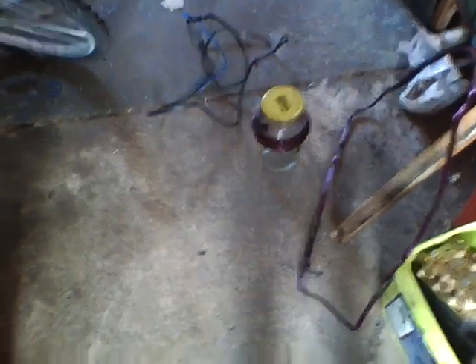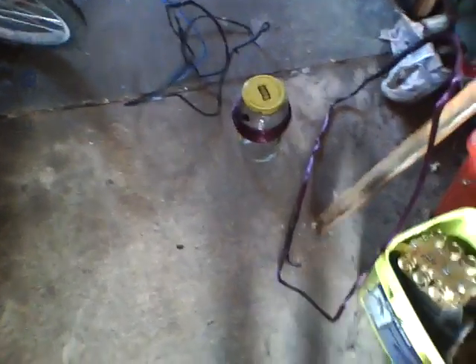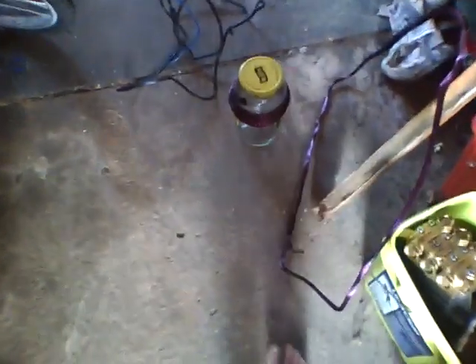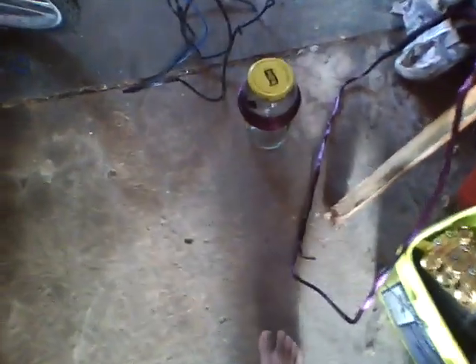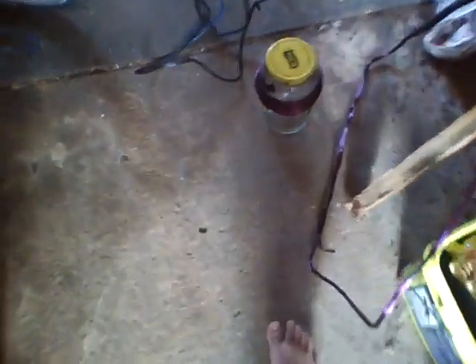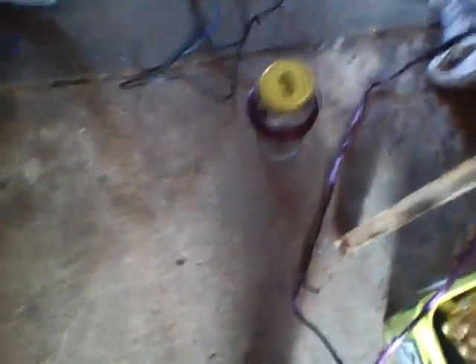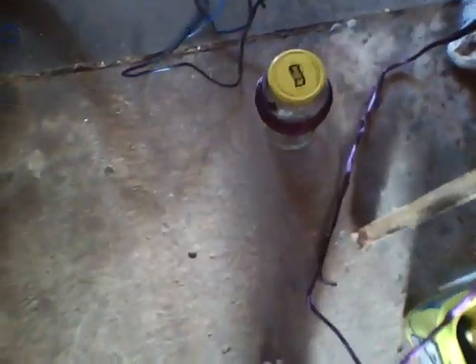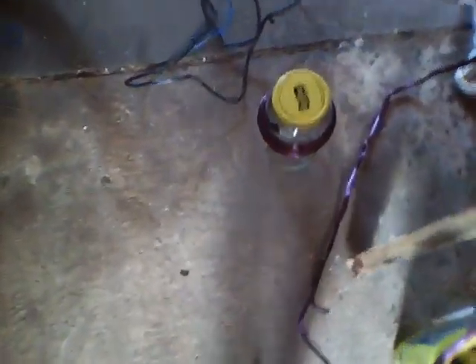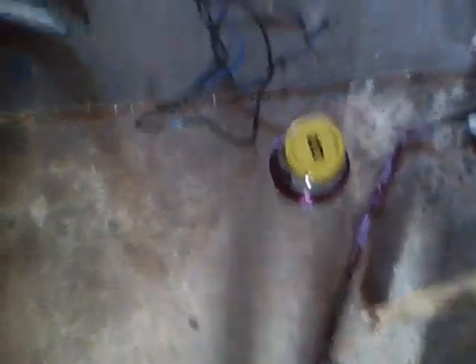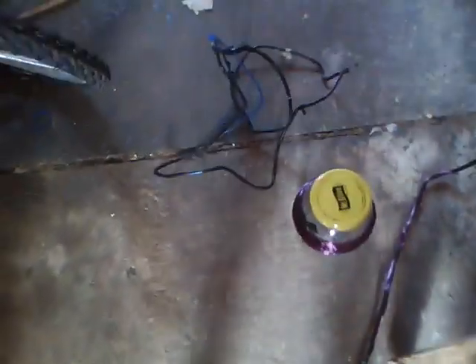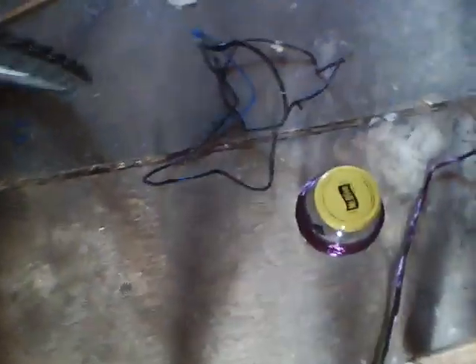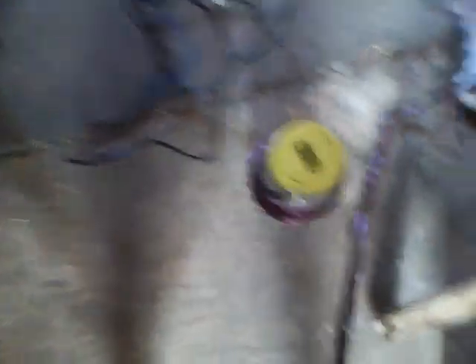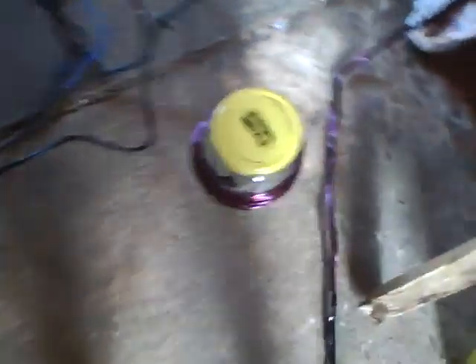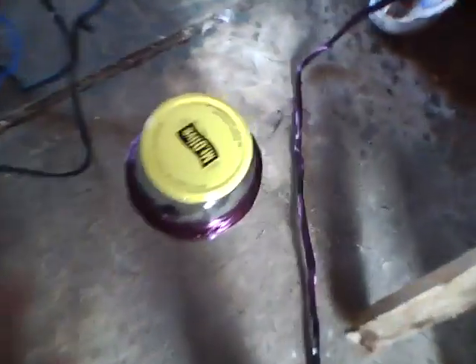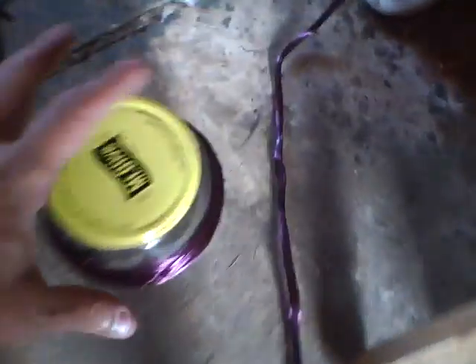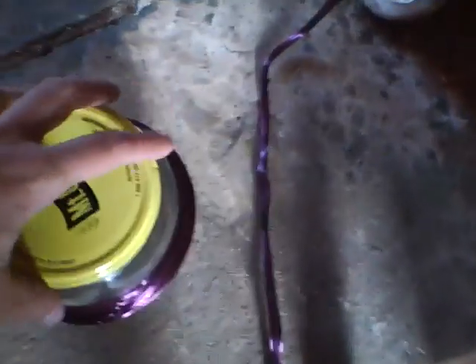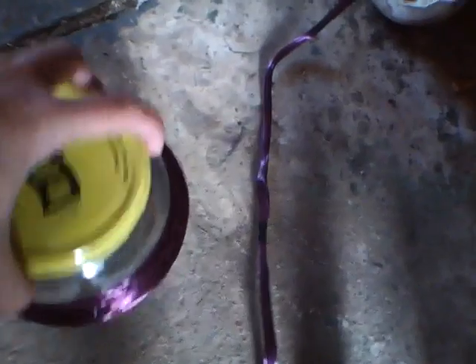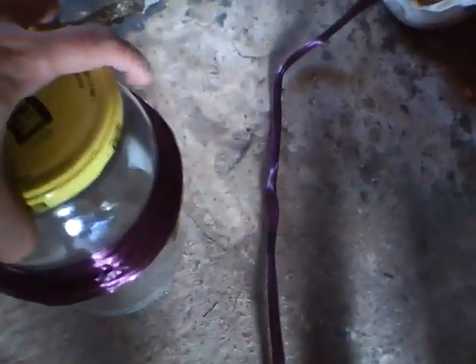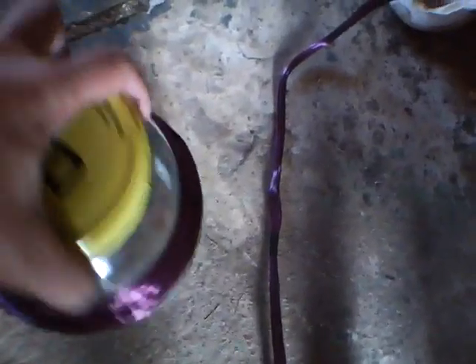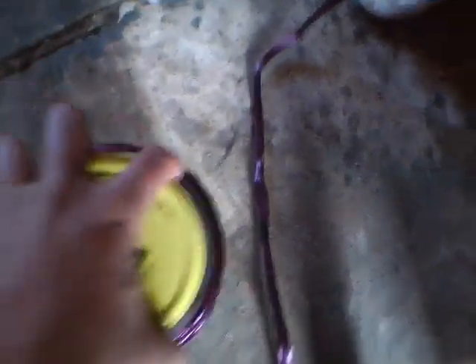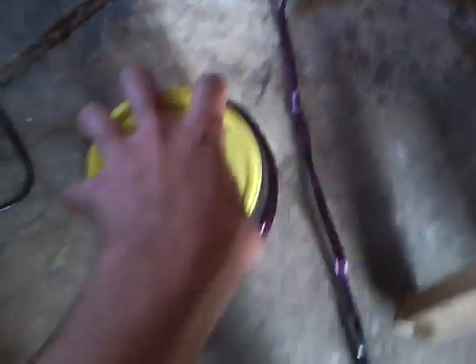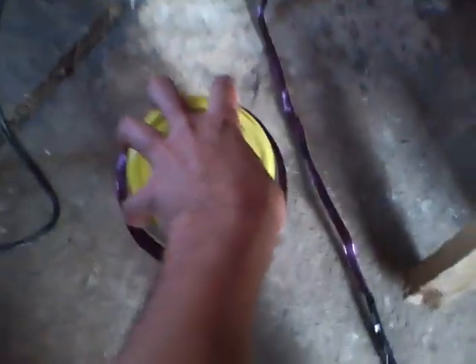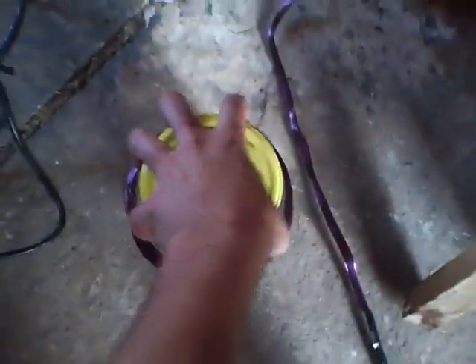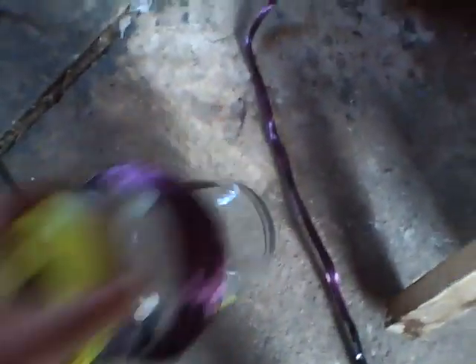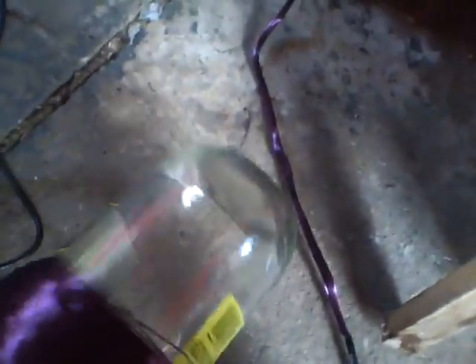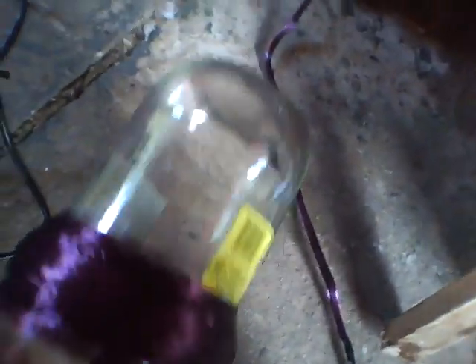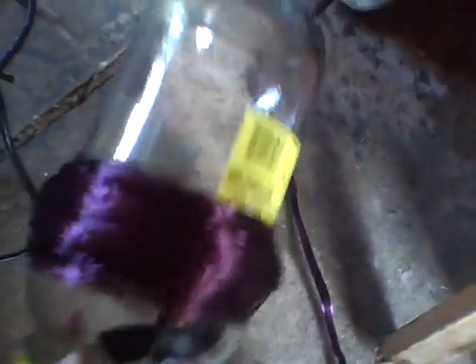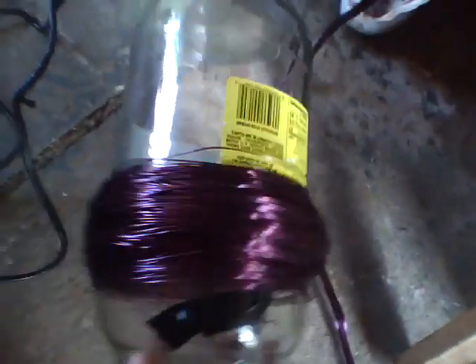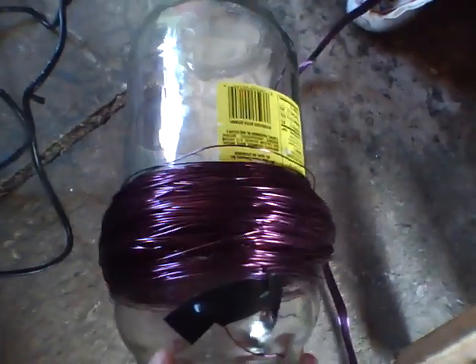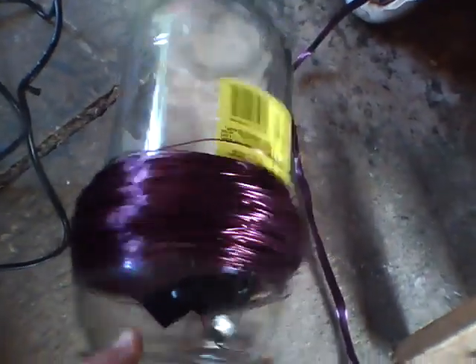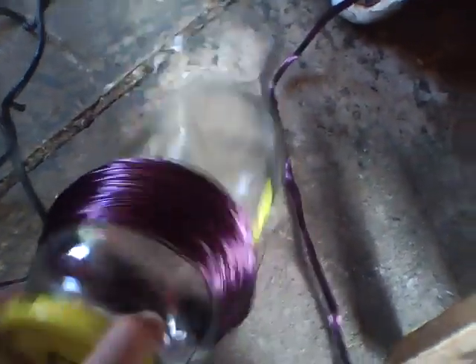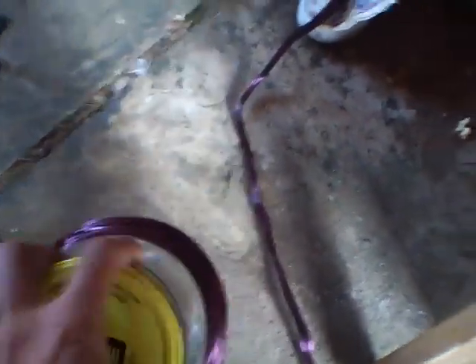I figured specific people would want to see this. This is one of those giant pickle jars — look, there's my hand. That's a huge pickle jar, so that shows the size of the copper wire.